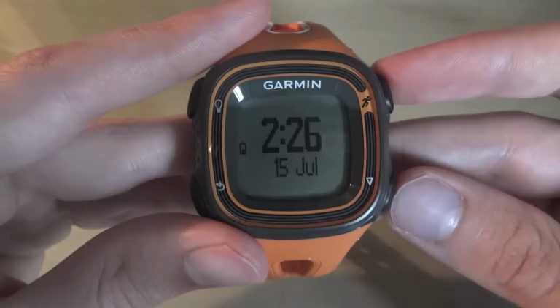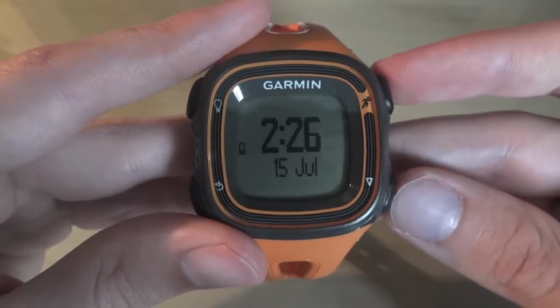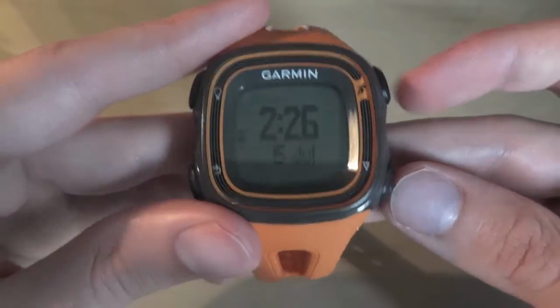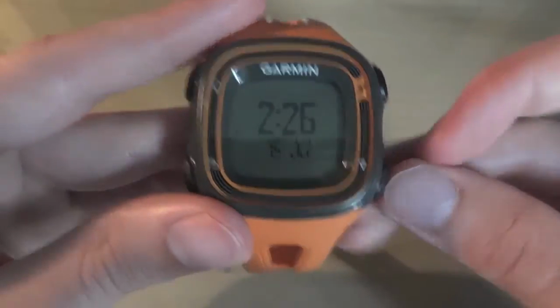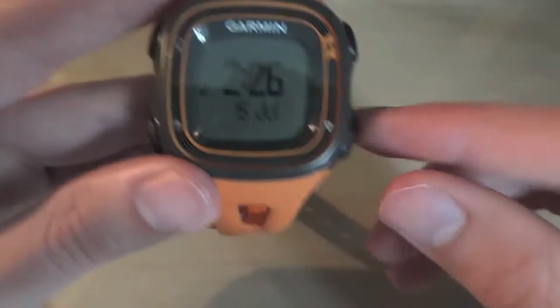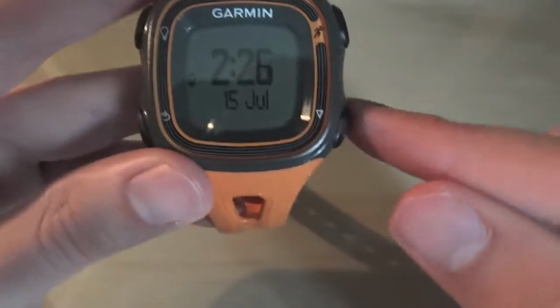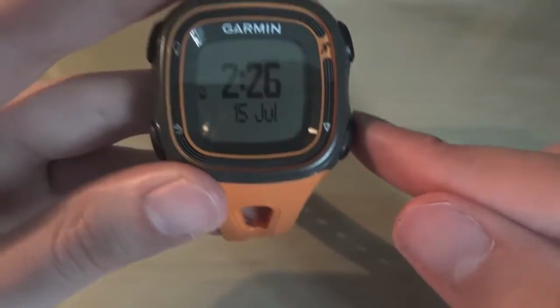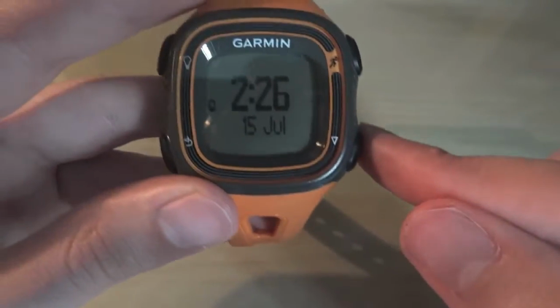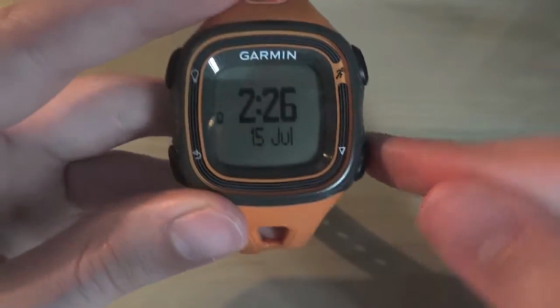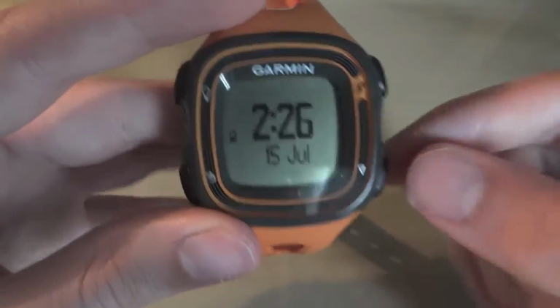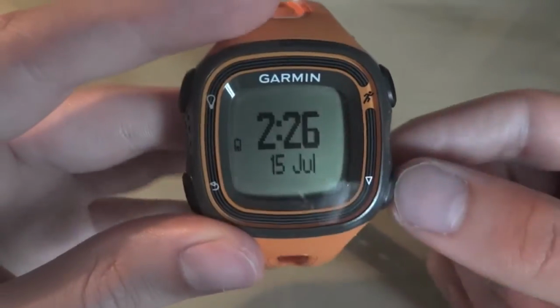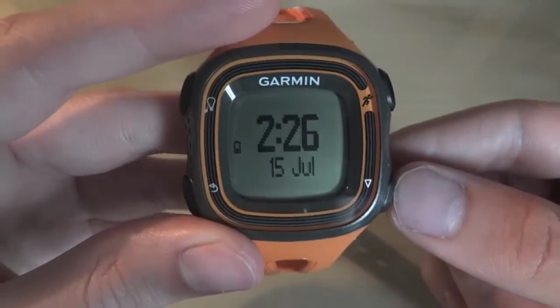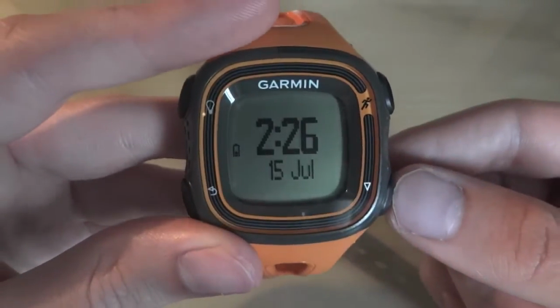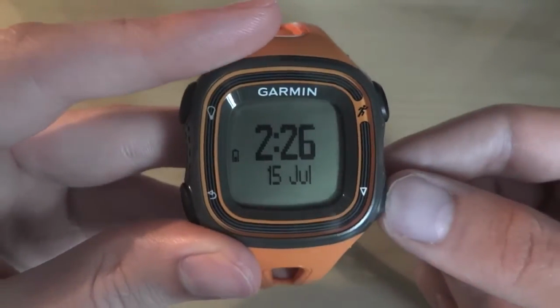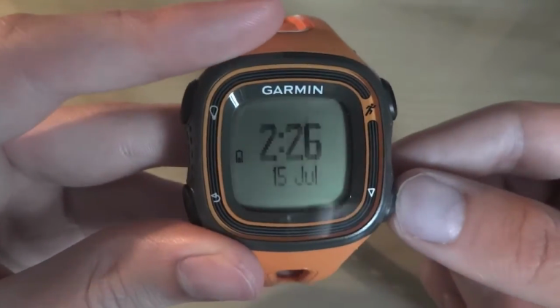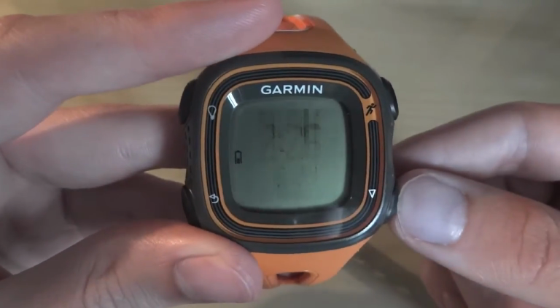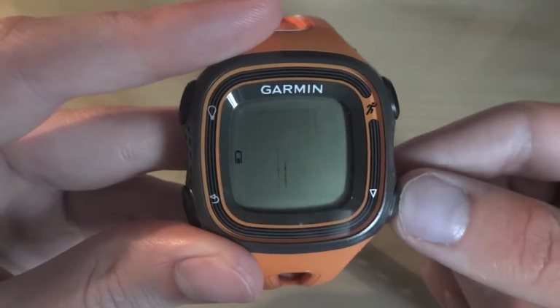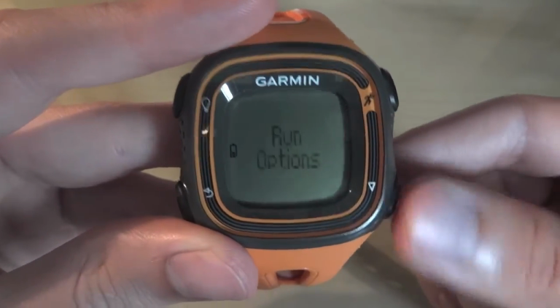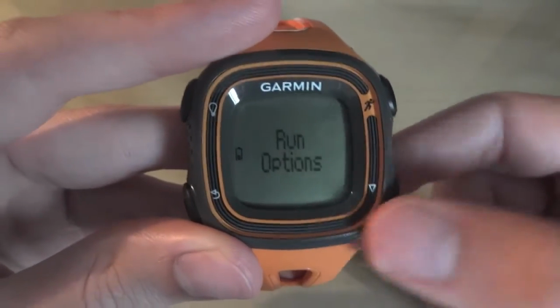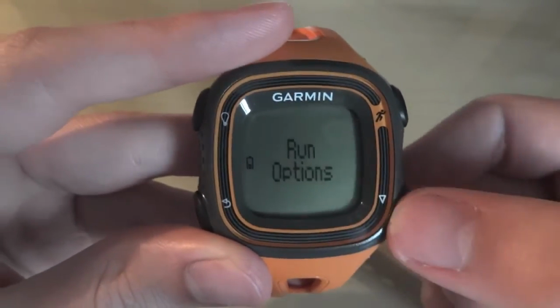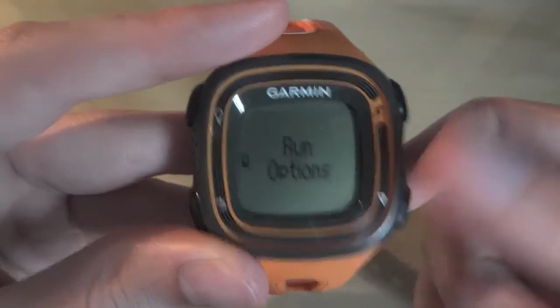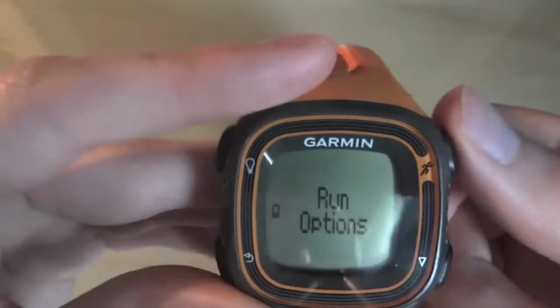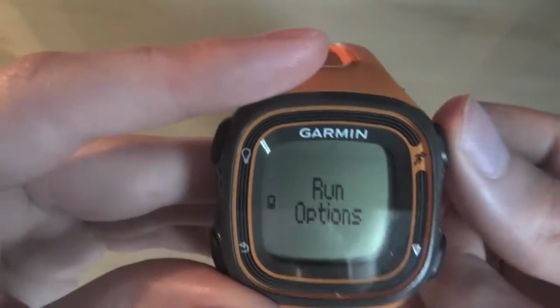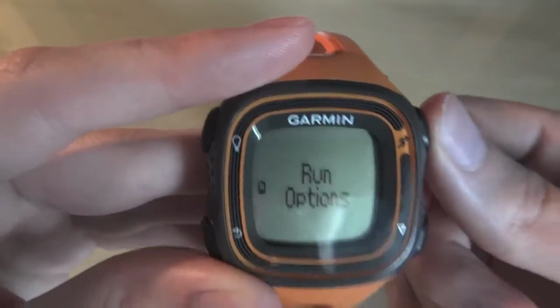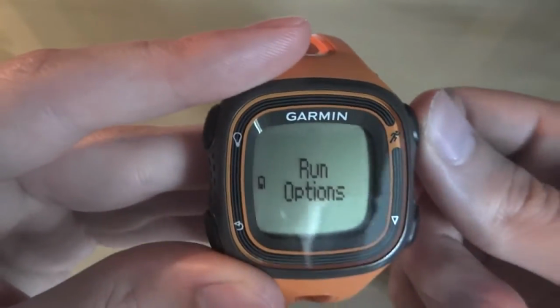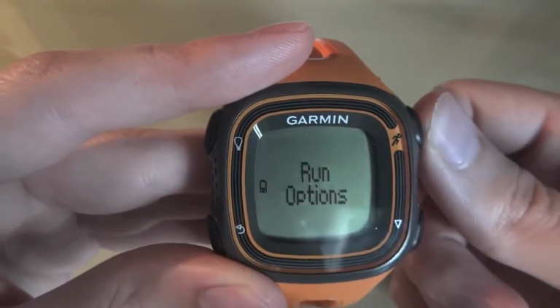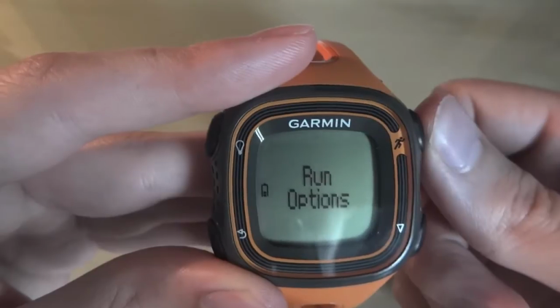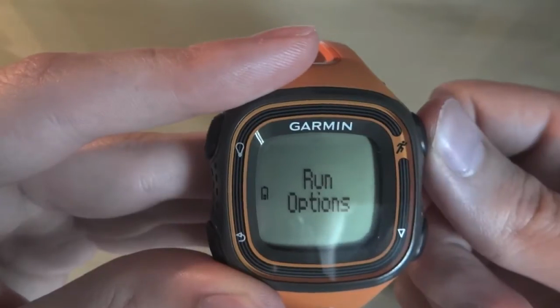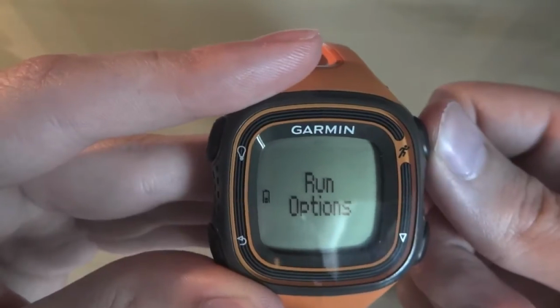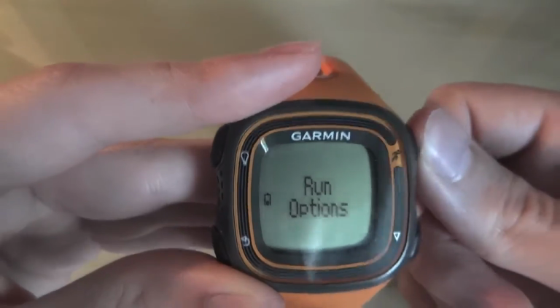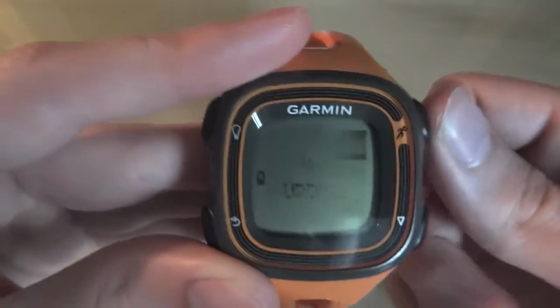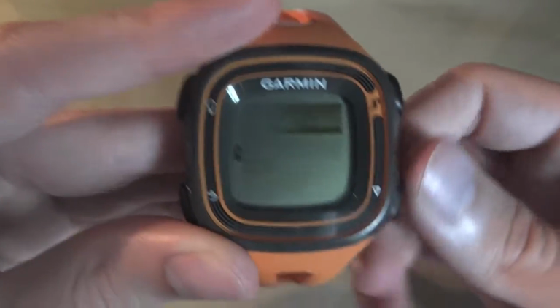So, how do you get into the menu? You get into the menu with that button, and the first menu that comes up is the run options.